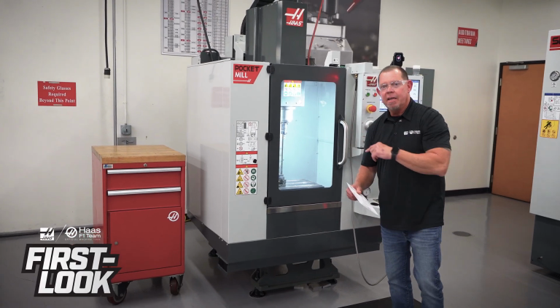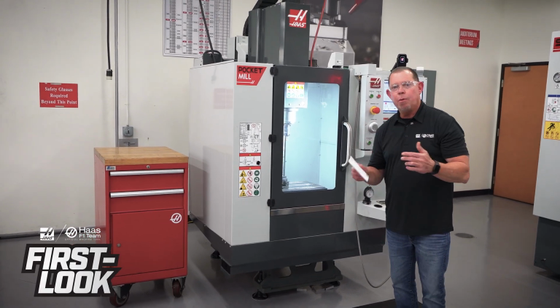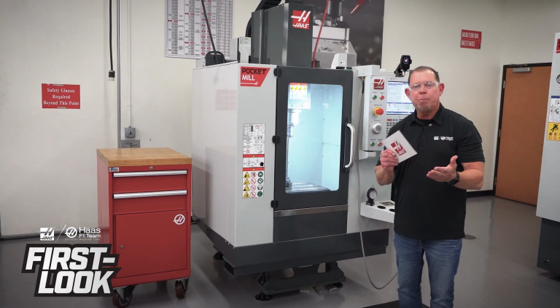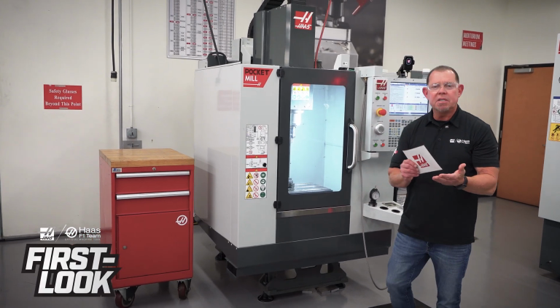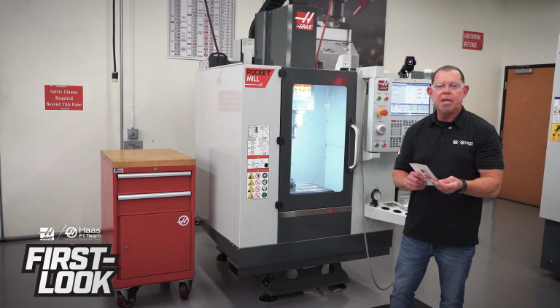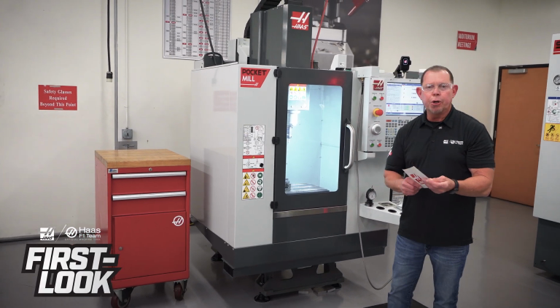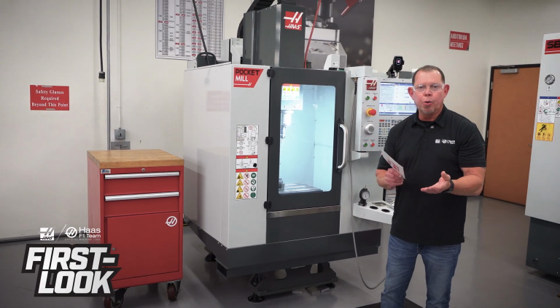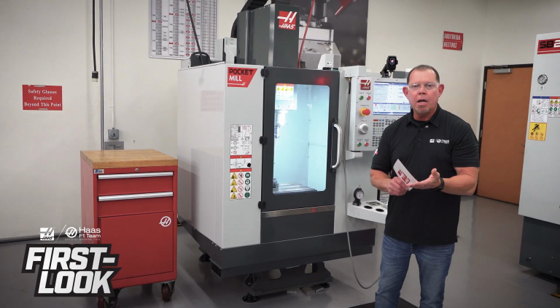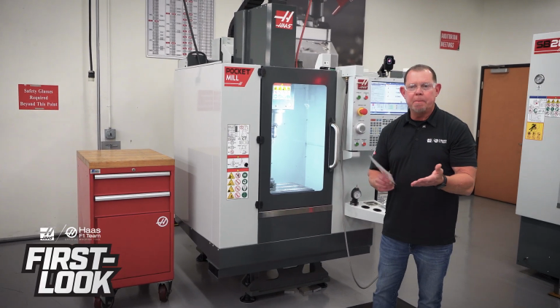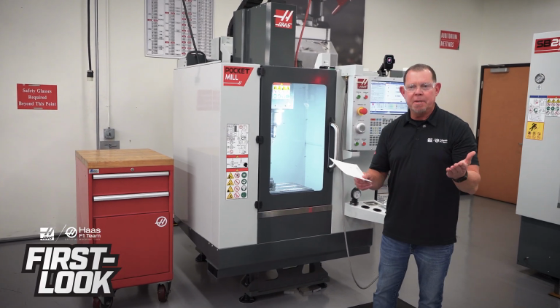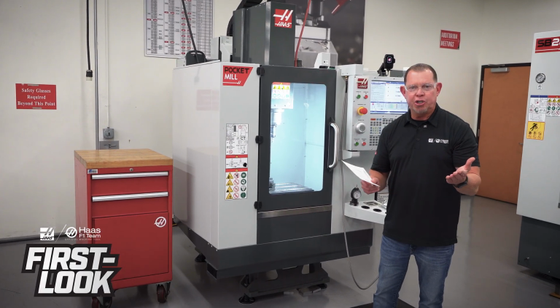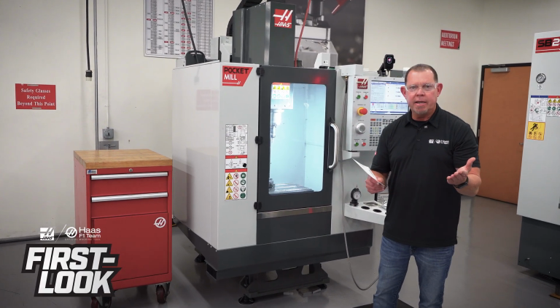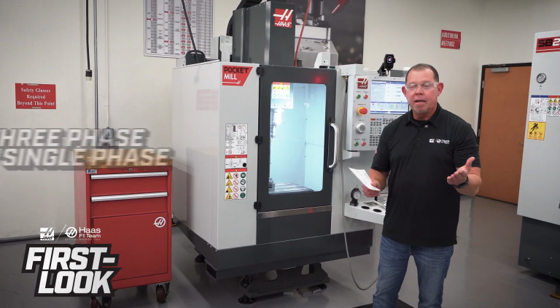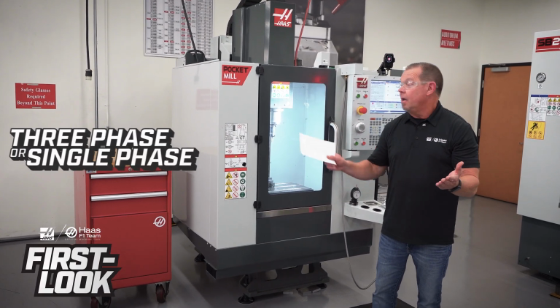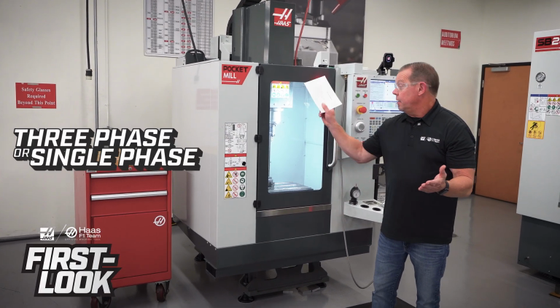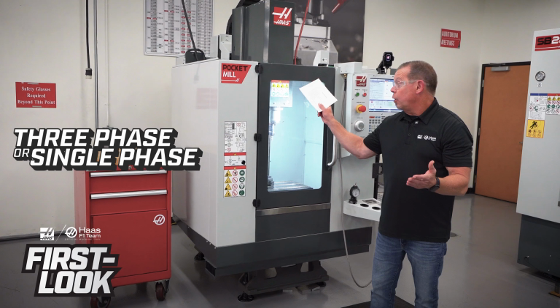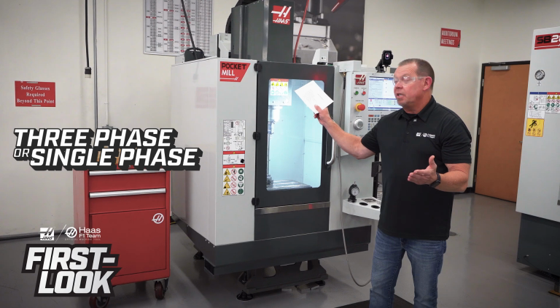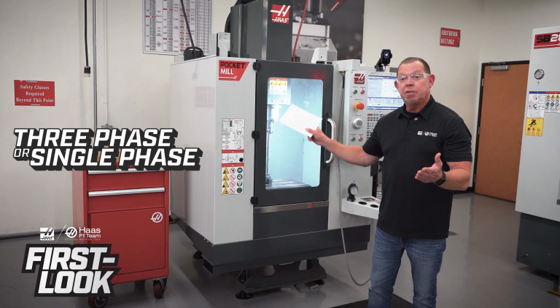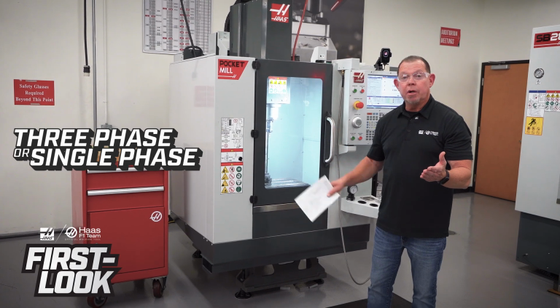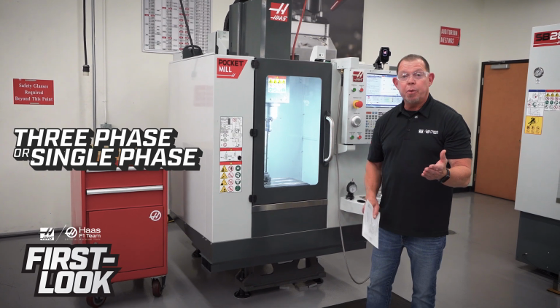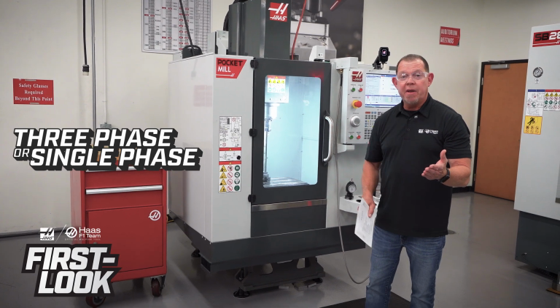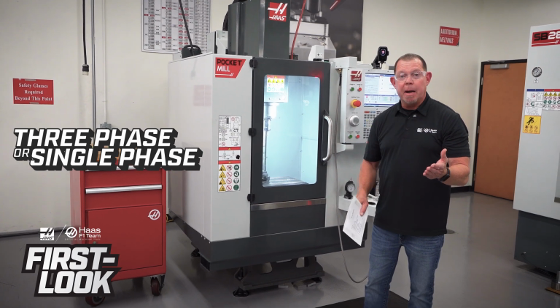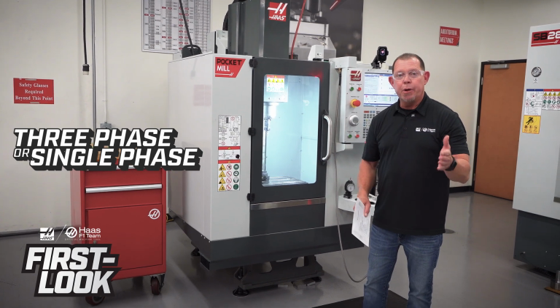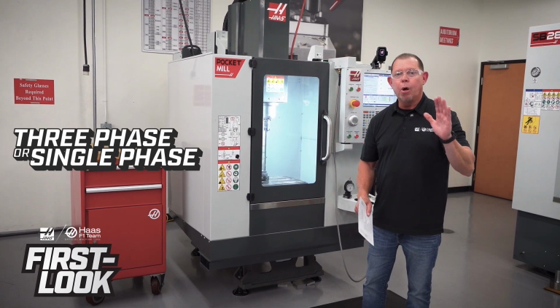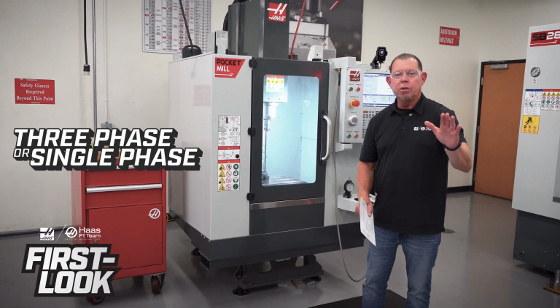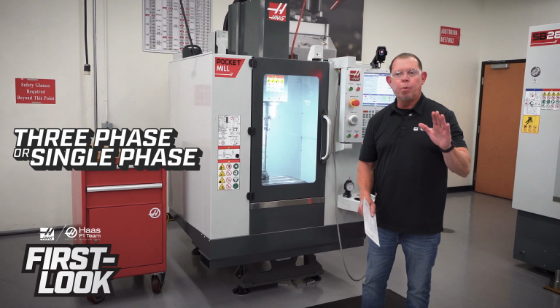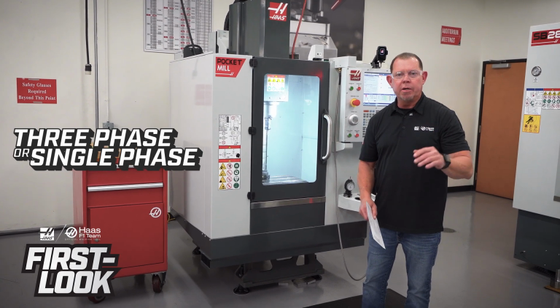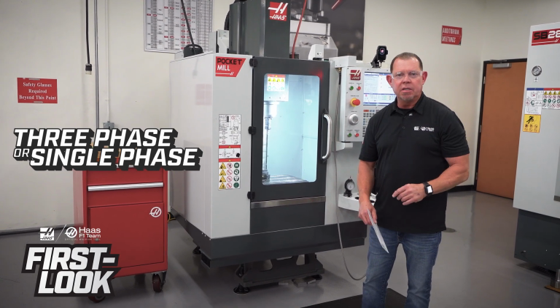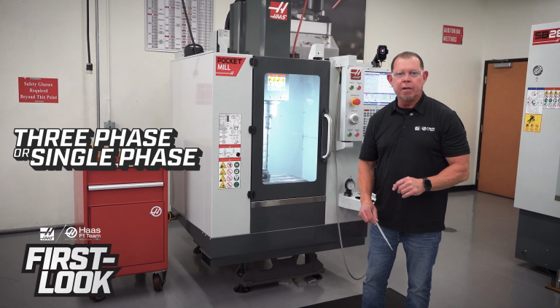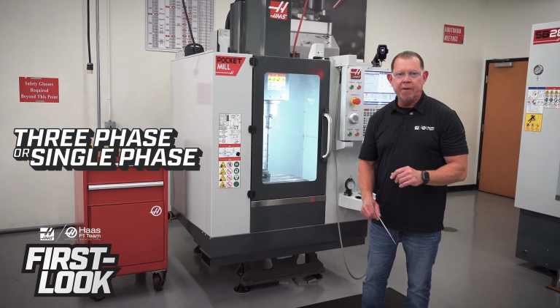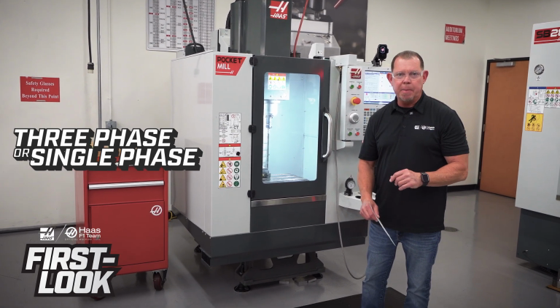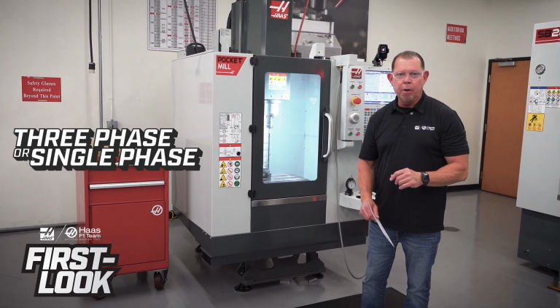If you want to put this thing in your garage or maybe a shed, not only does this run on three-phase power, you can also run it on single-phase power.